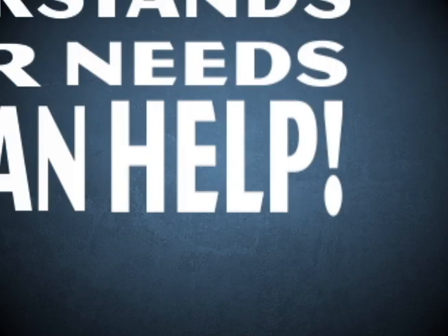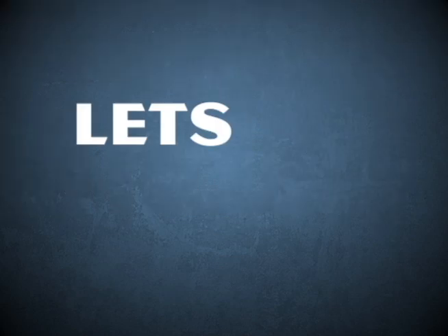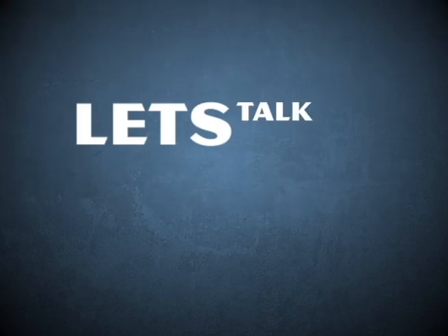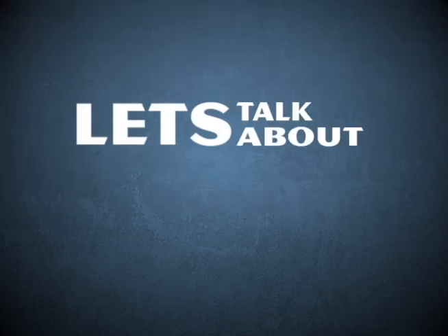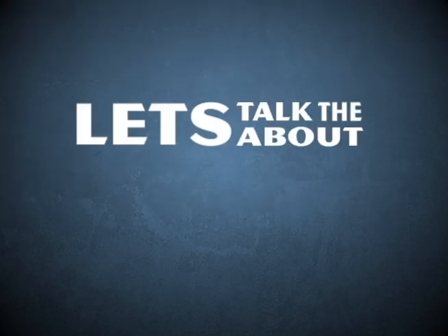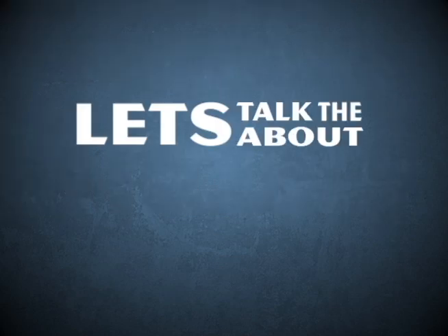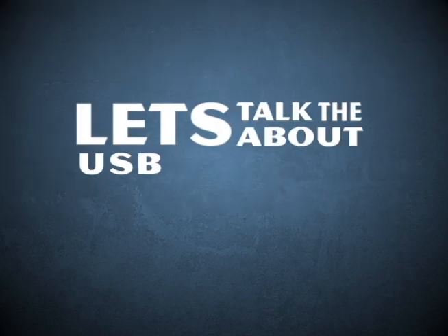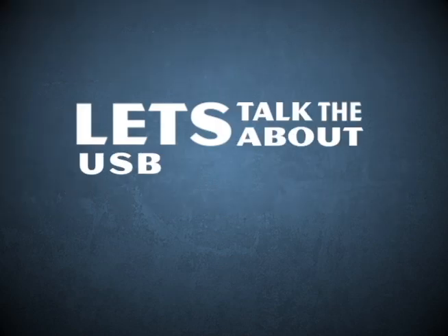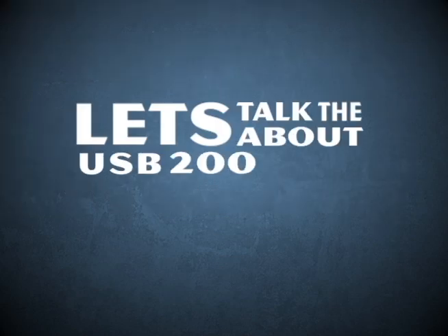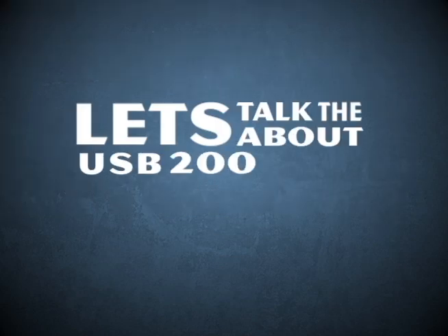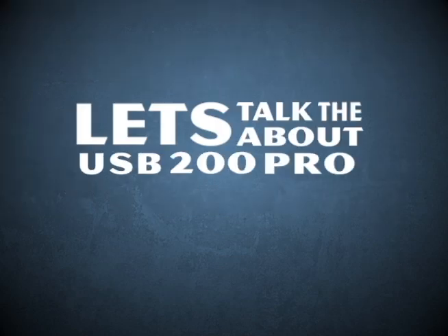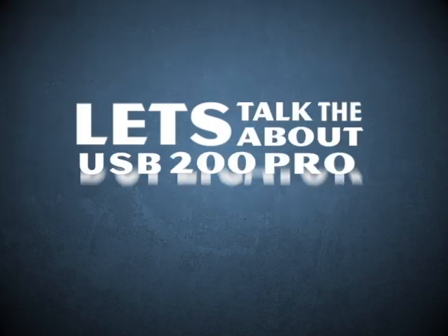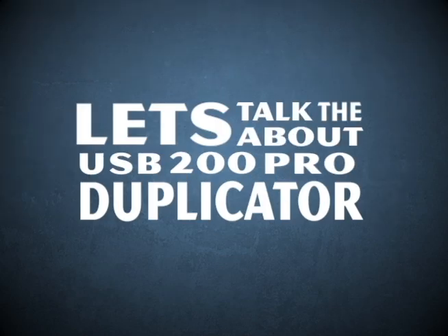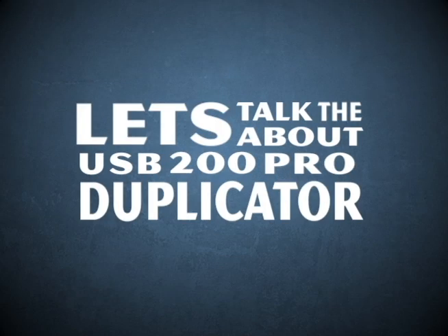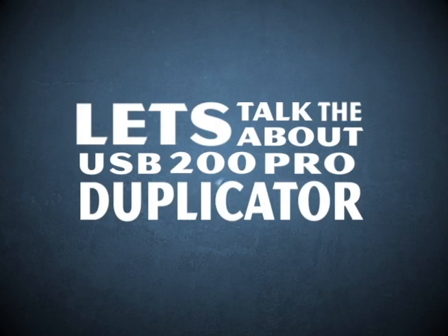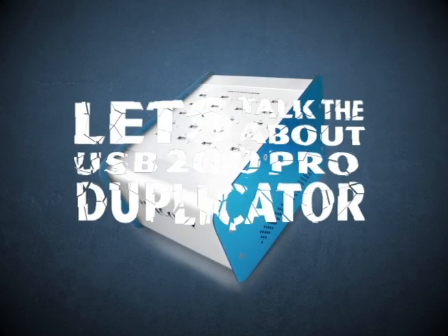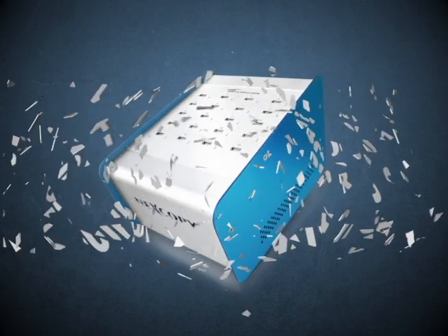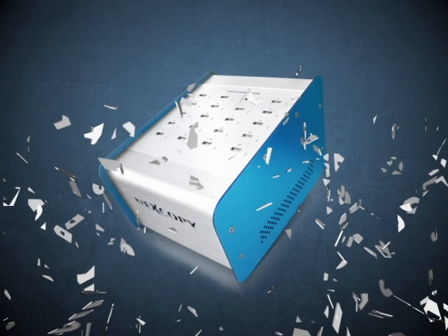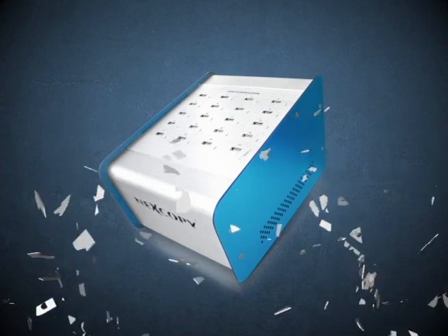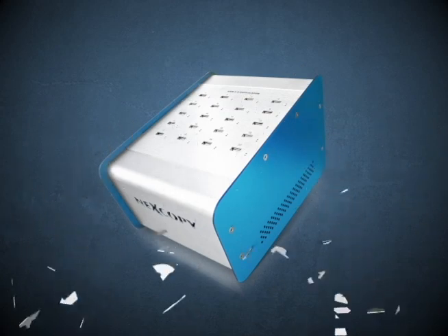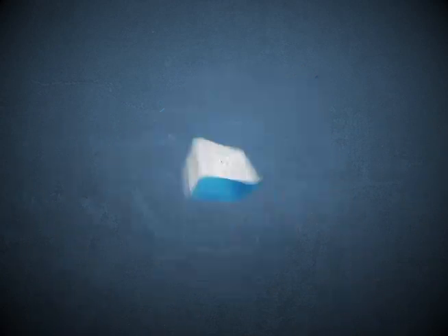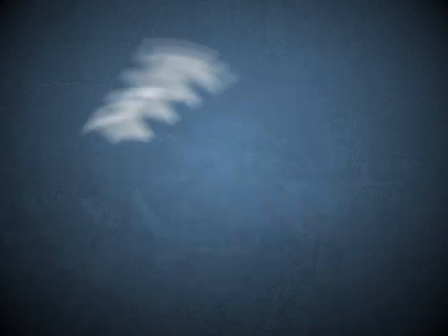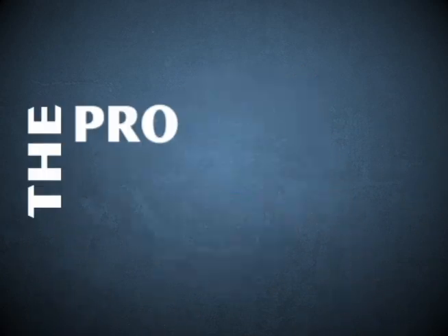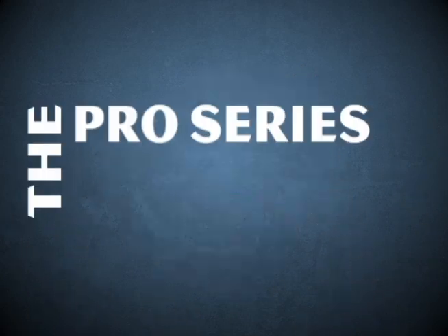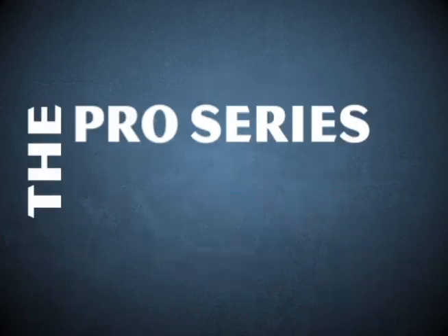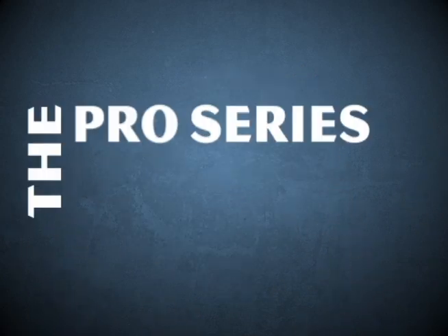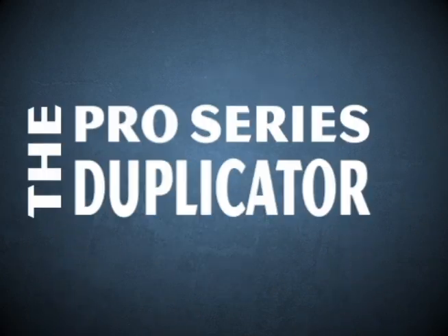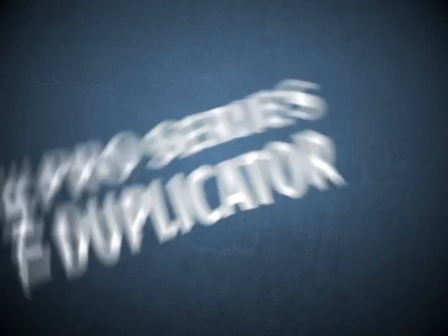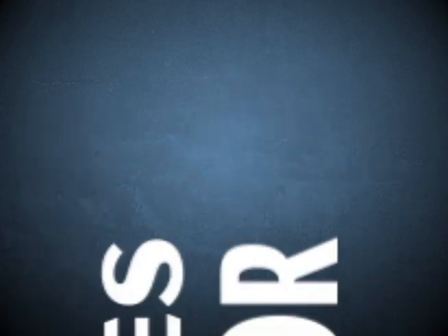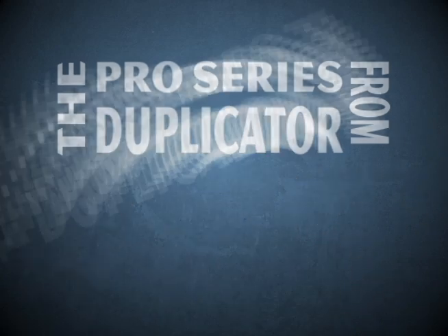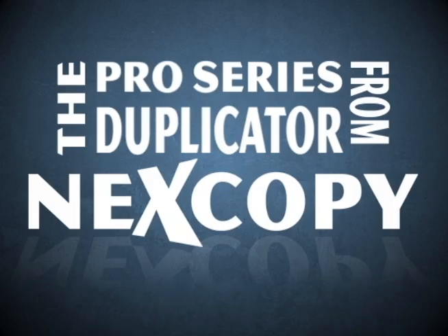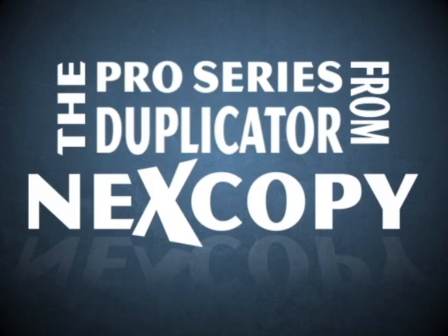Let's talk about the USB 200 Pro duplicator — the Pro series duplicator from NextCopy.